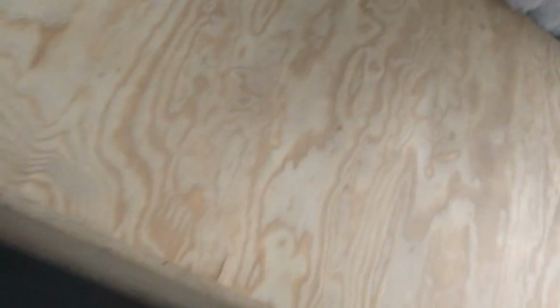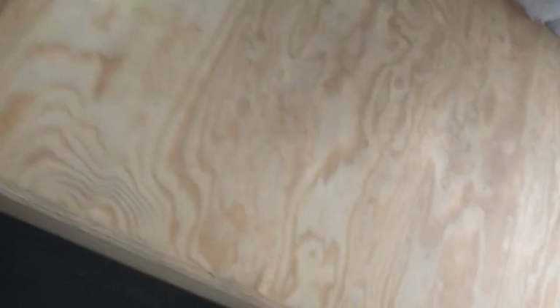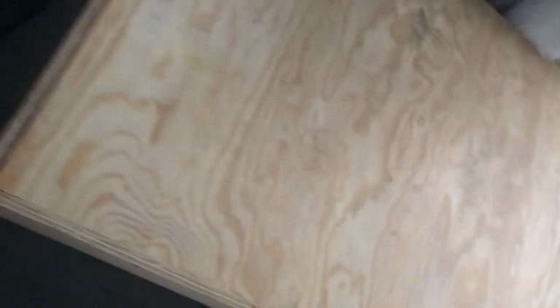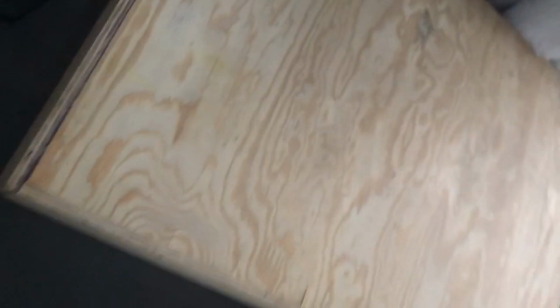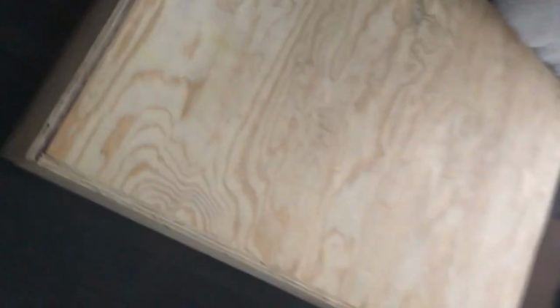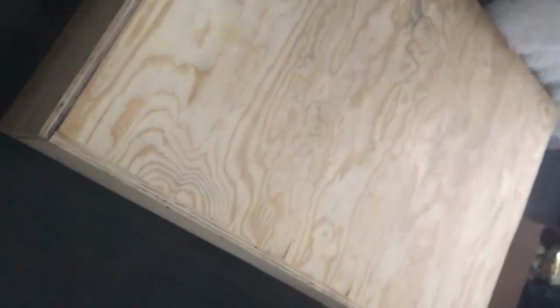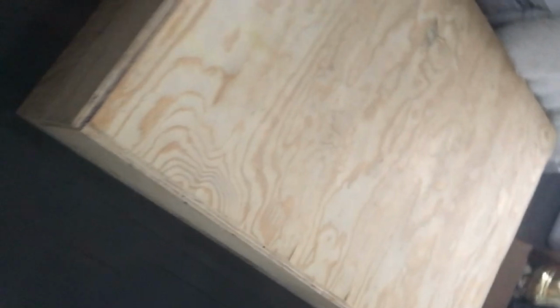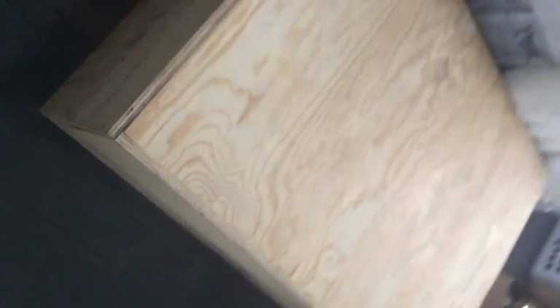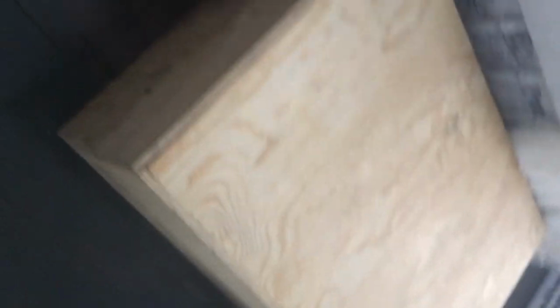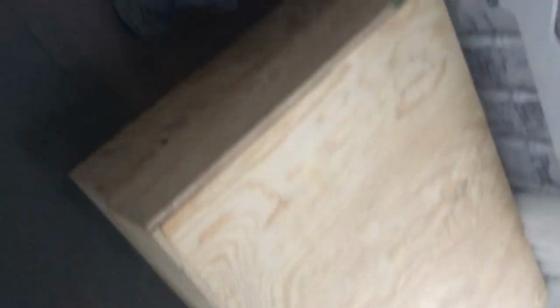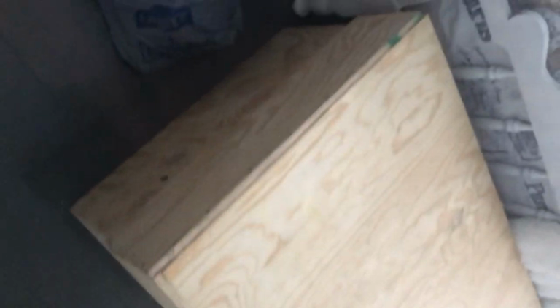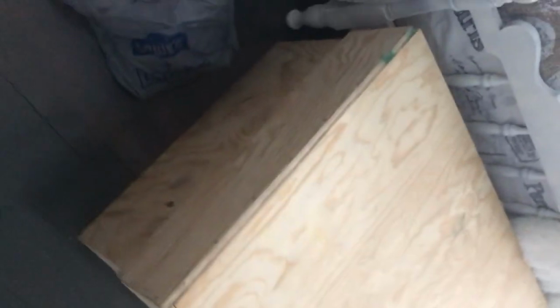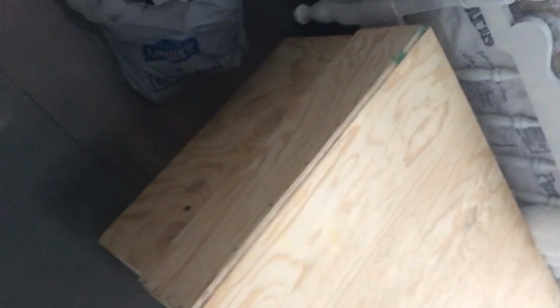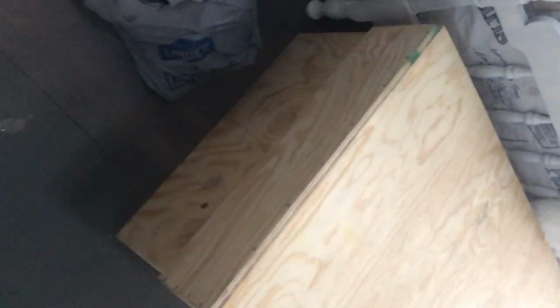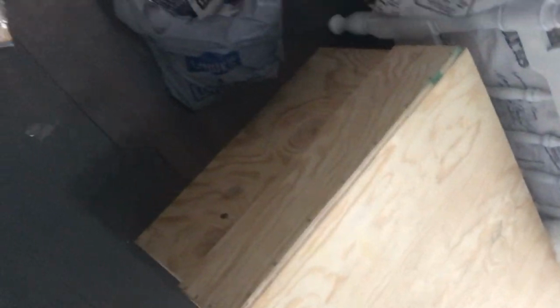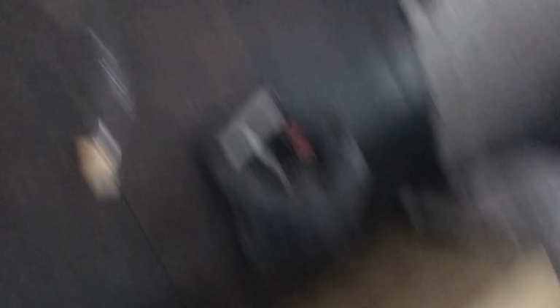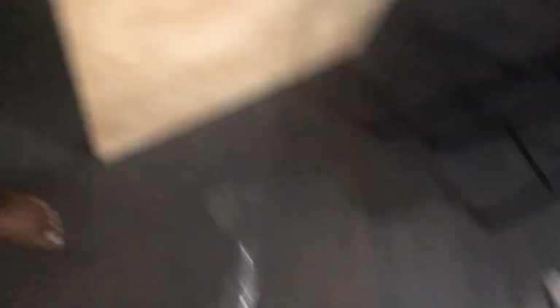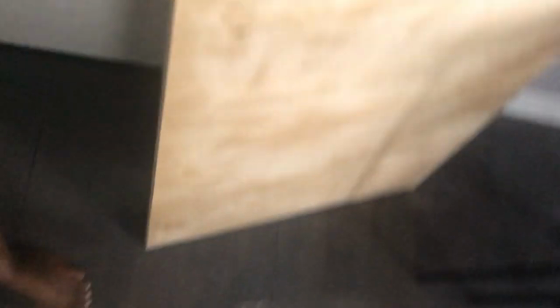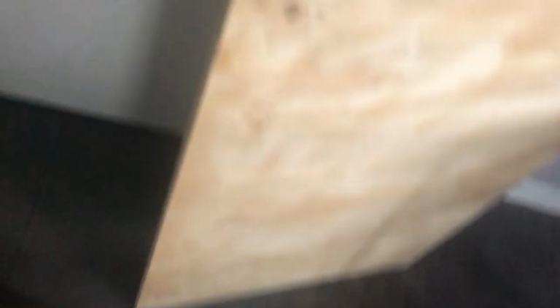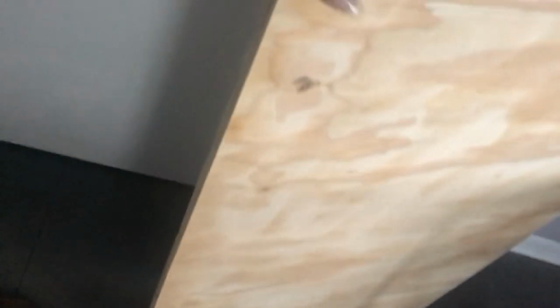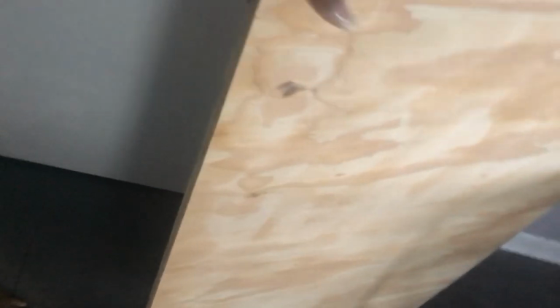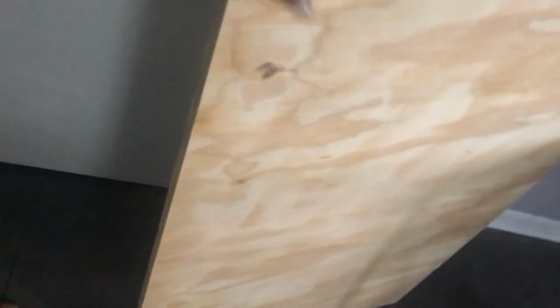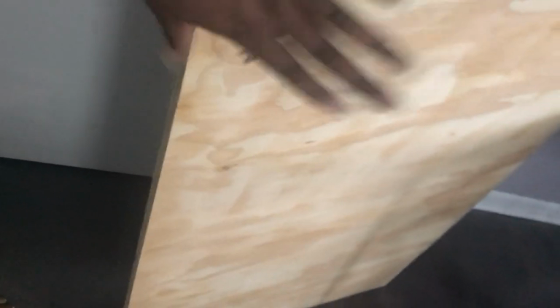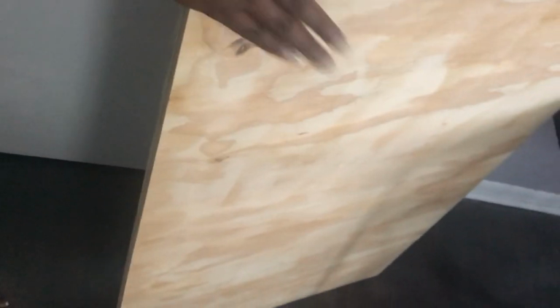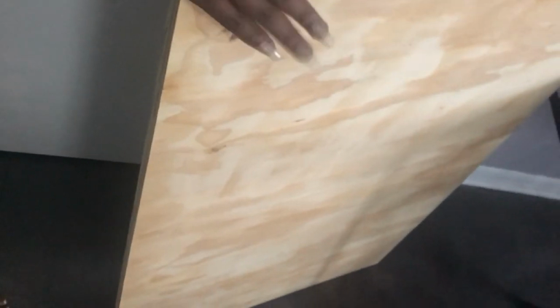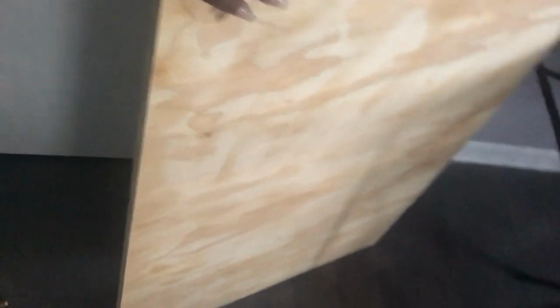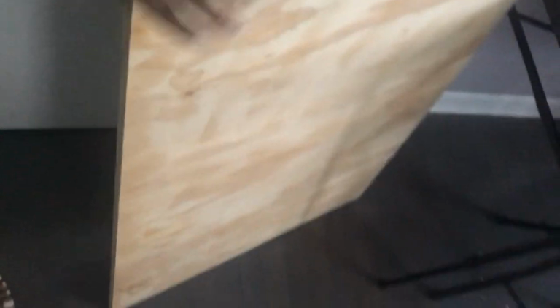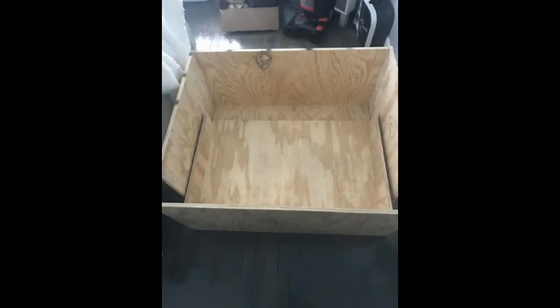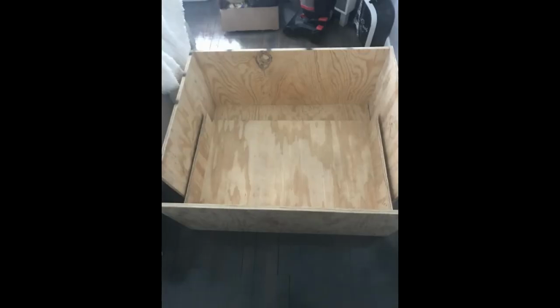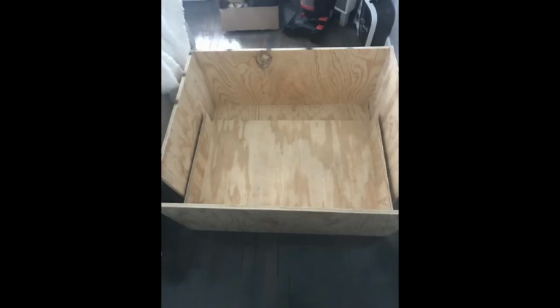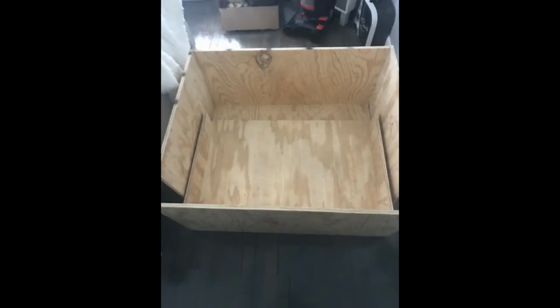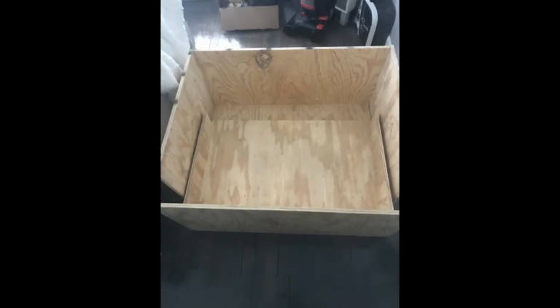At this point in time, I start the construction of my shelf as well as my drawer that will be inside of the box.